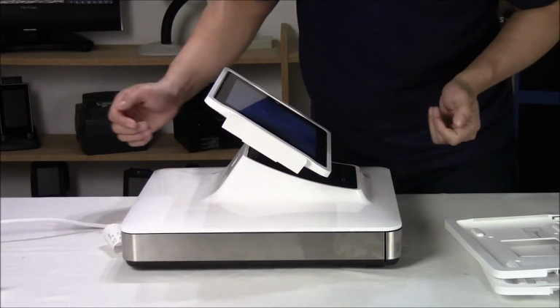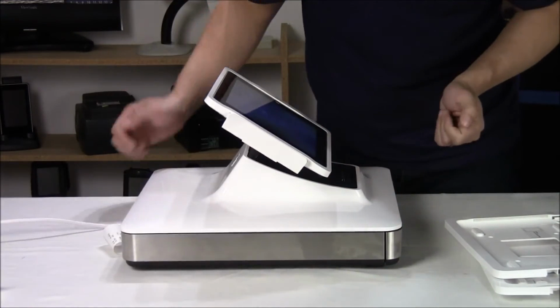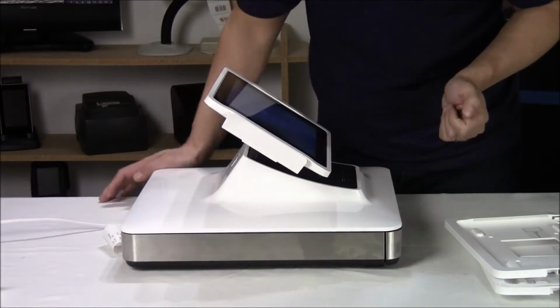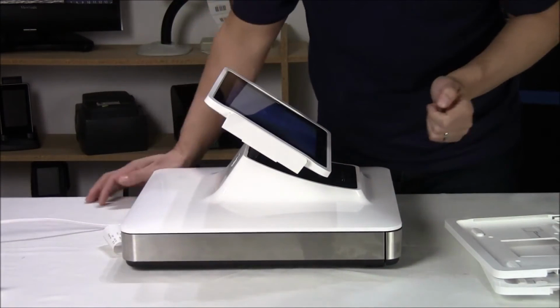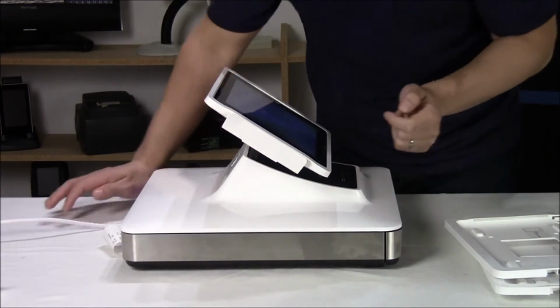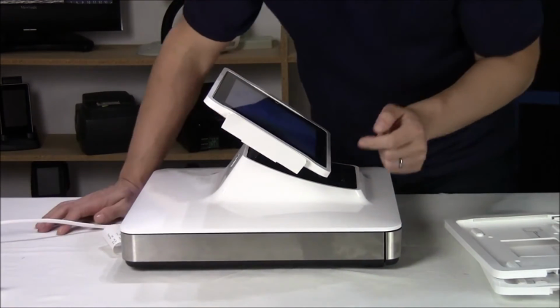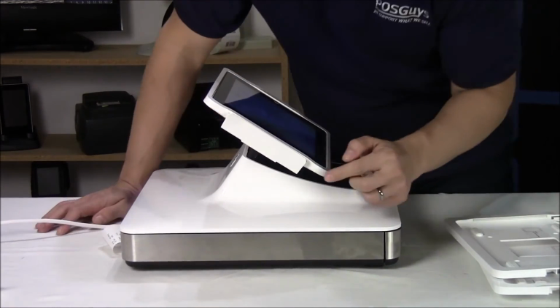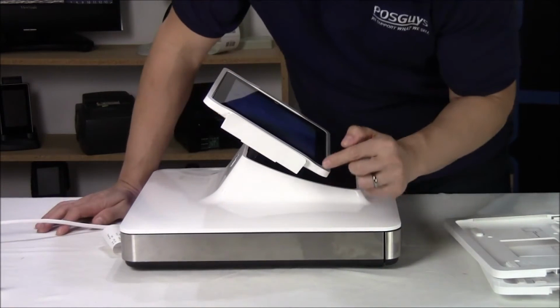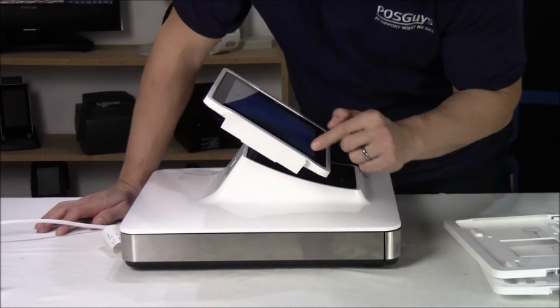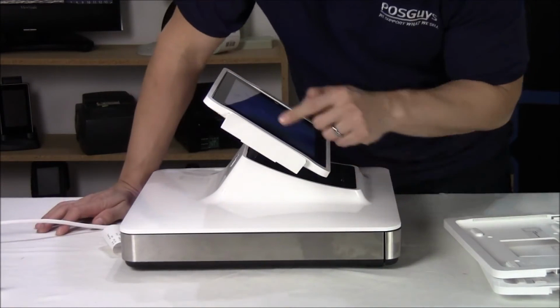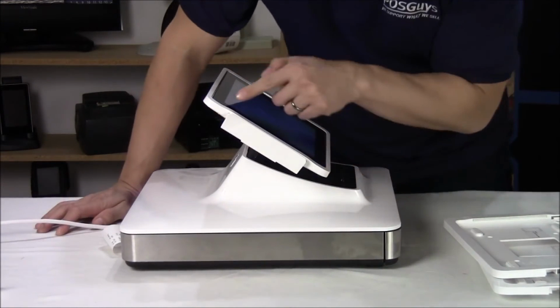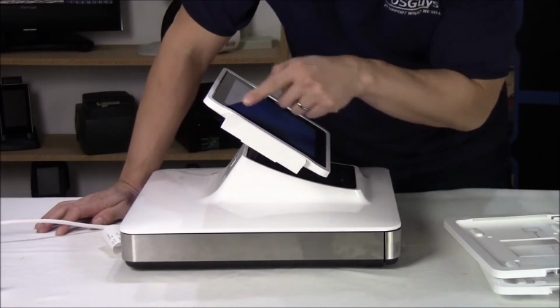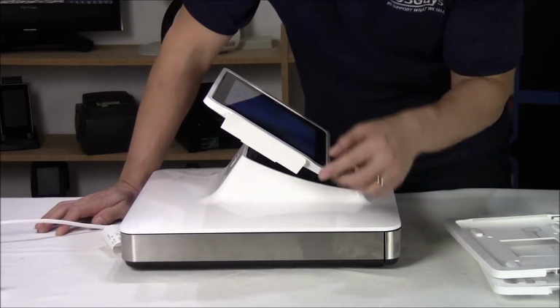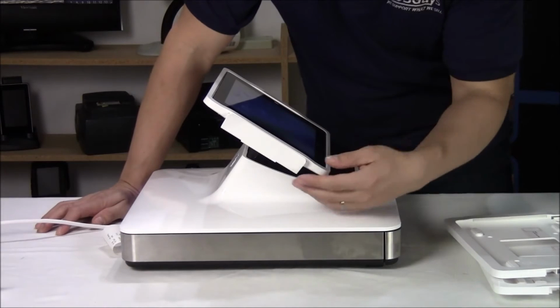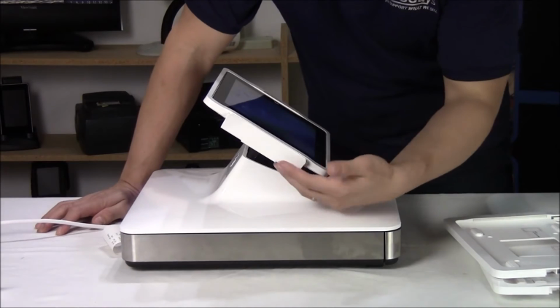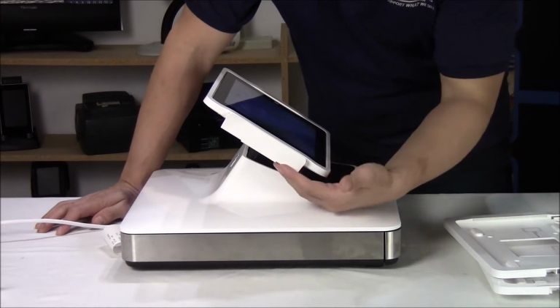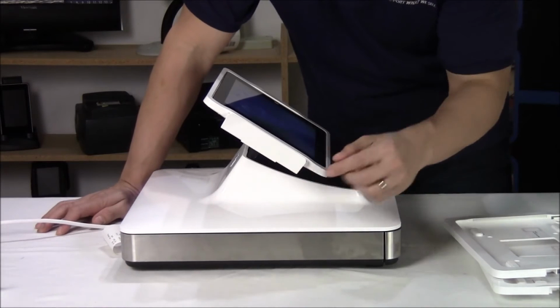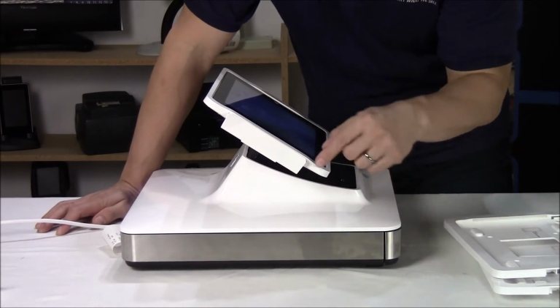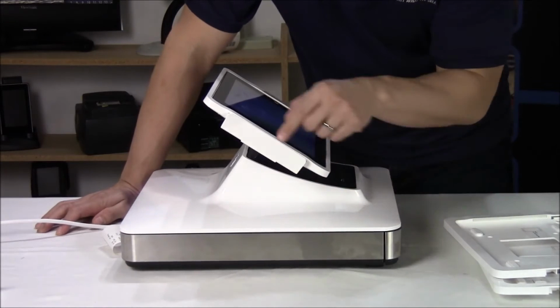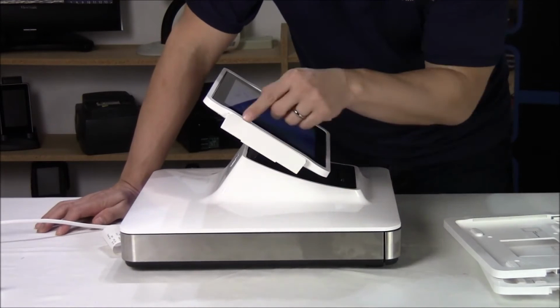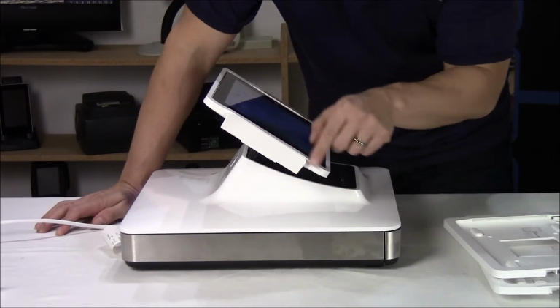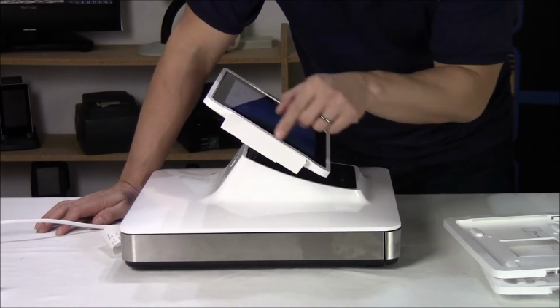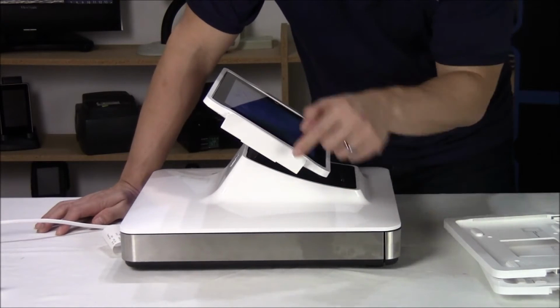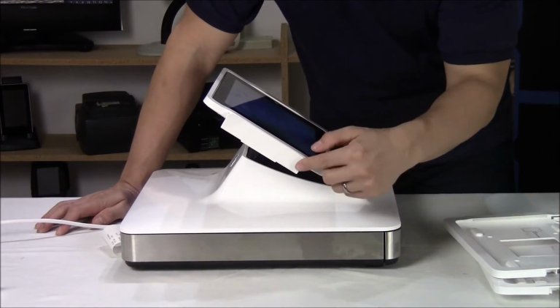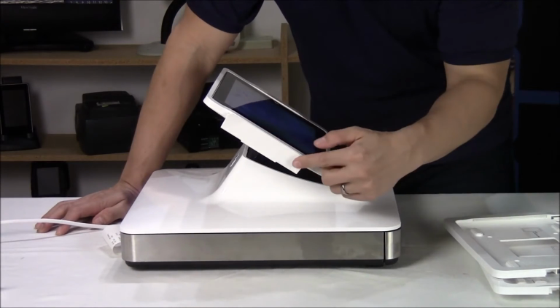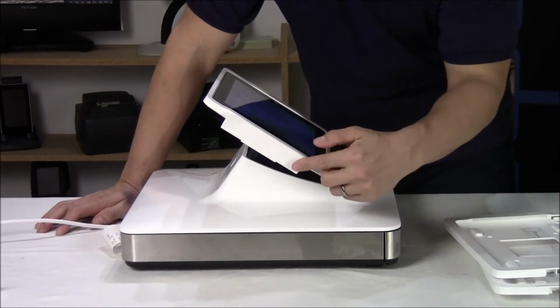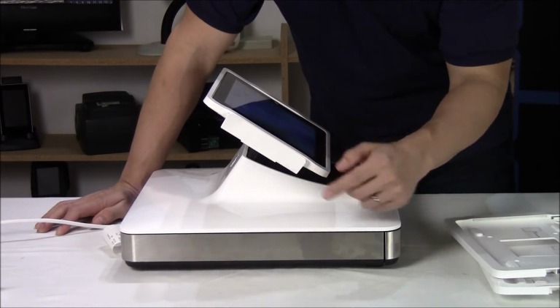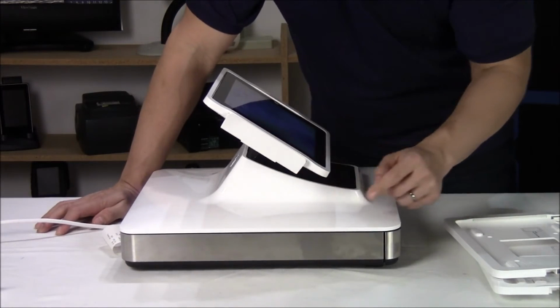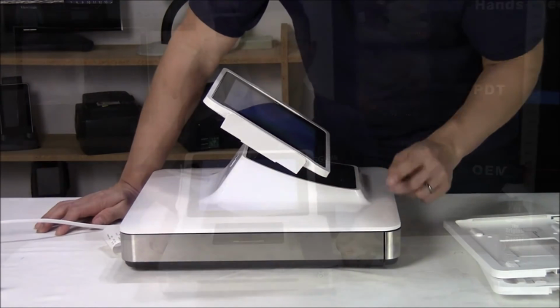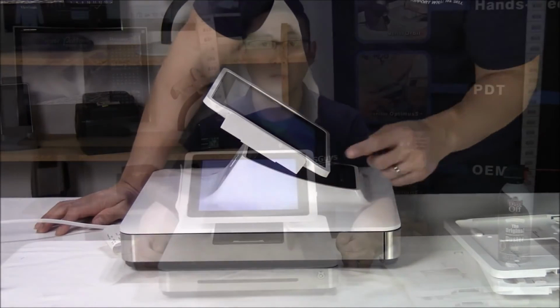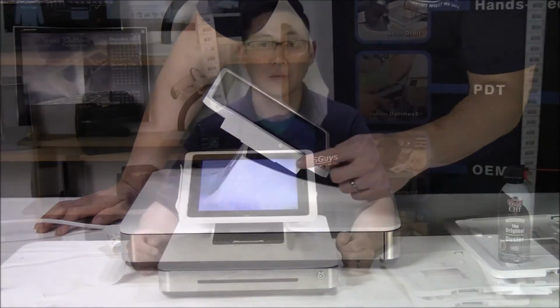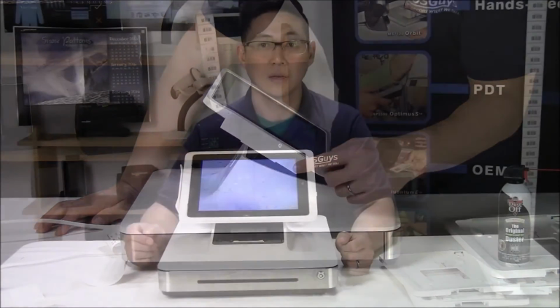On the other side, you have the built-in MSR for doing traditional credit card reading.